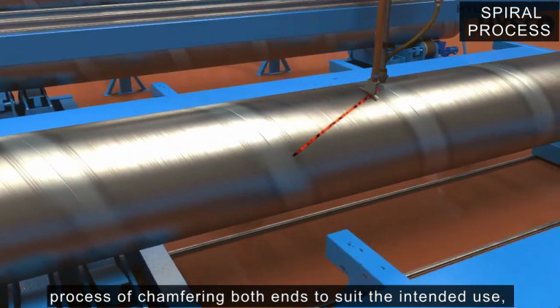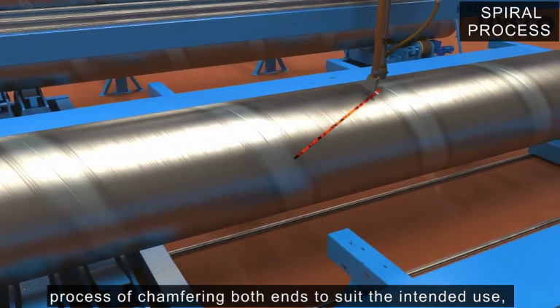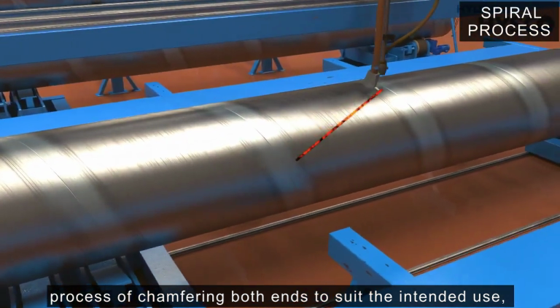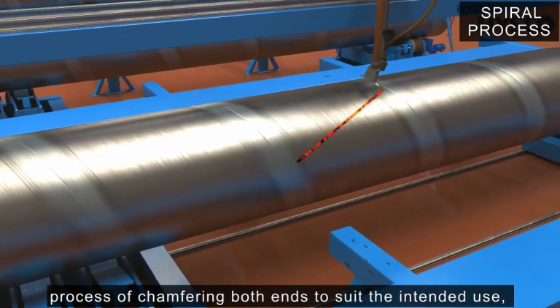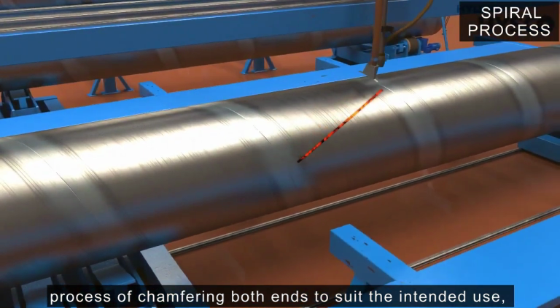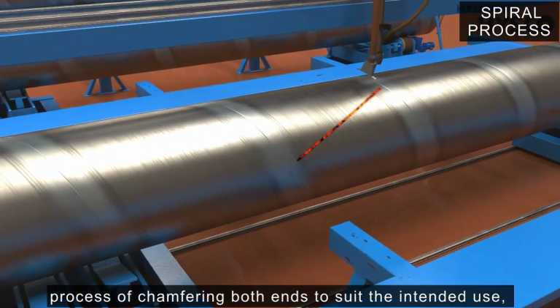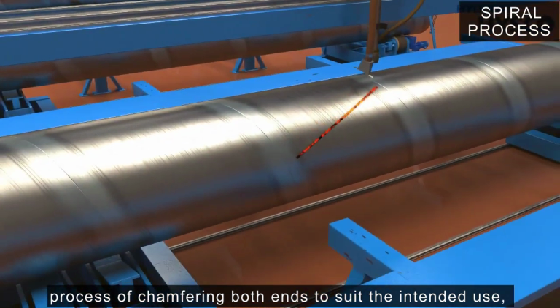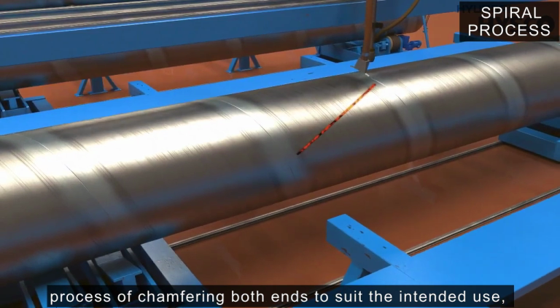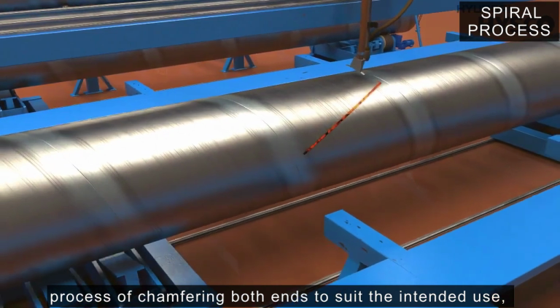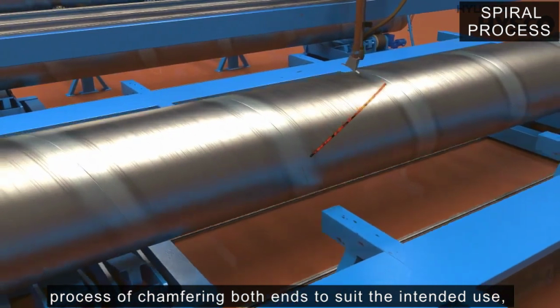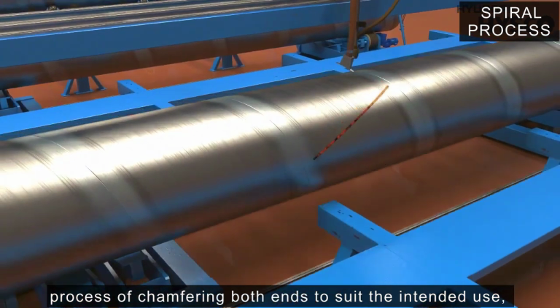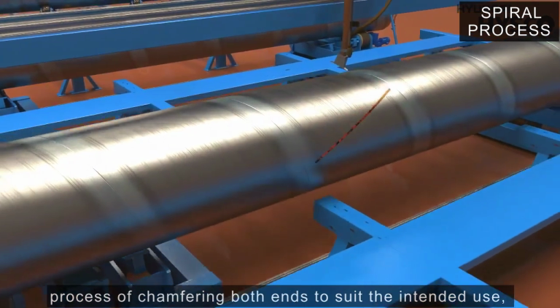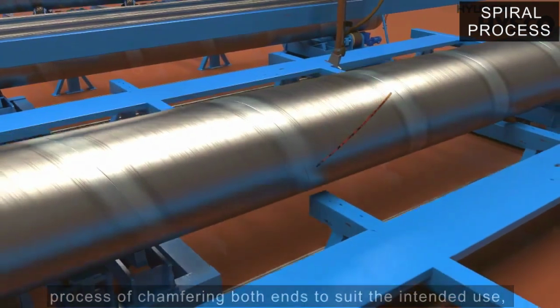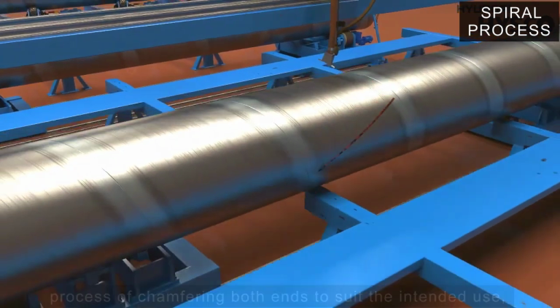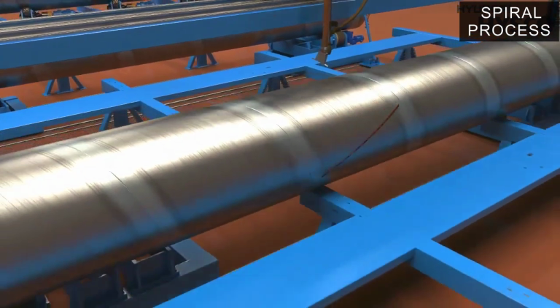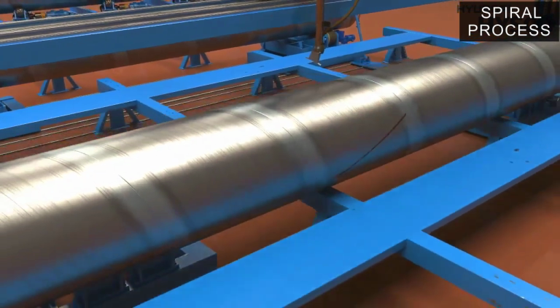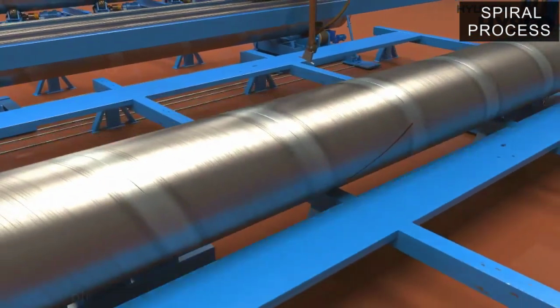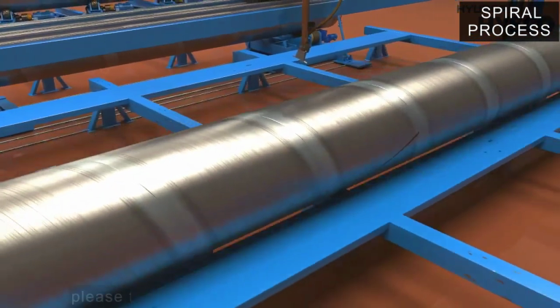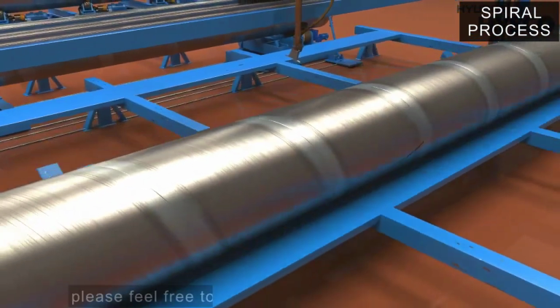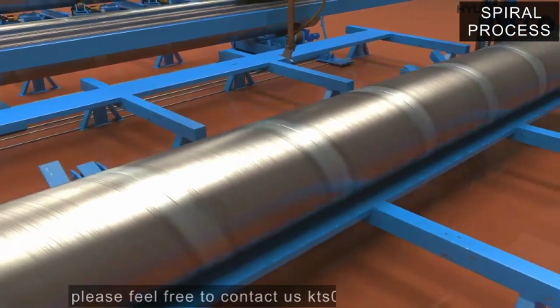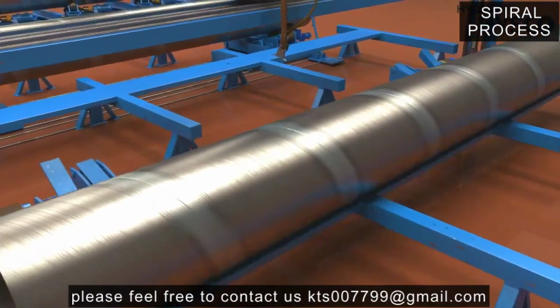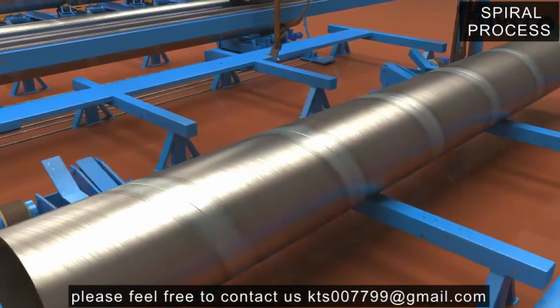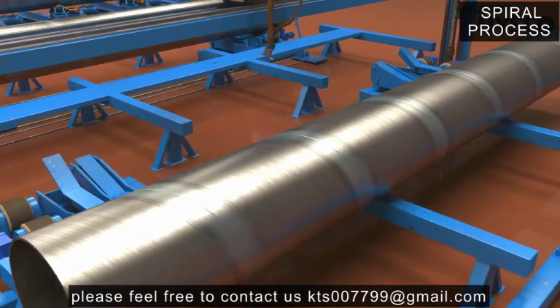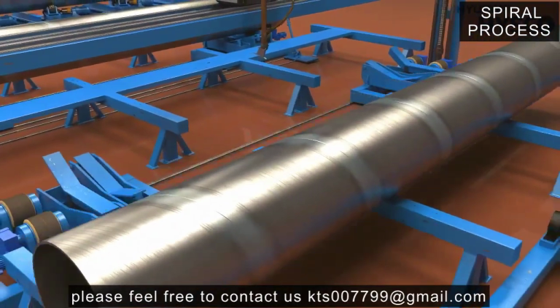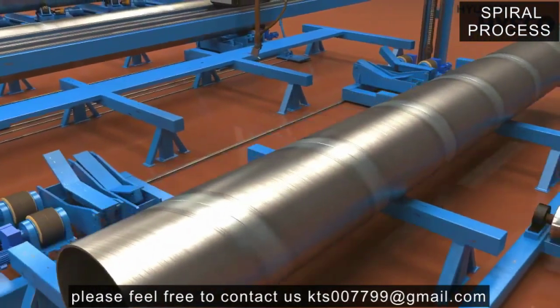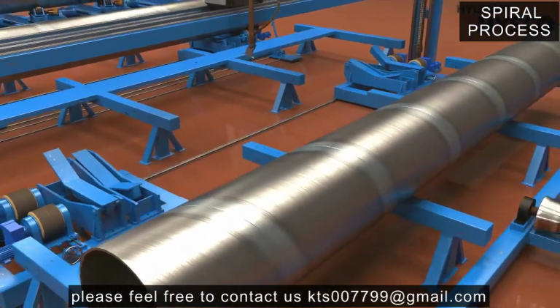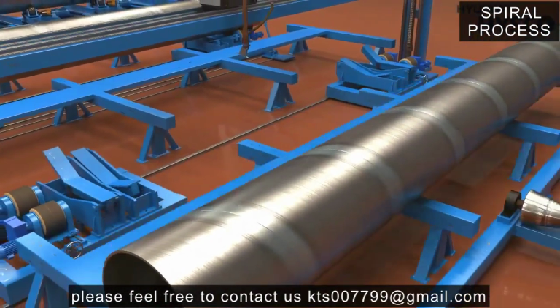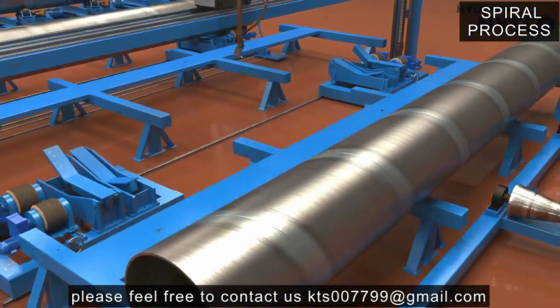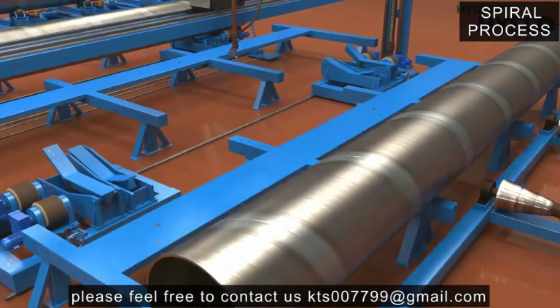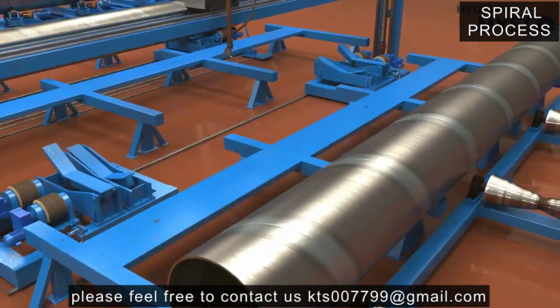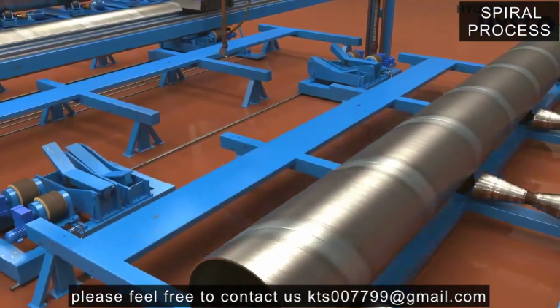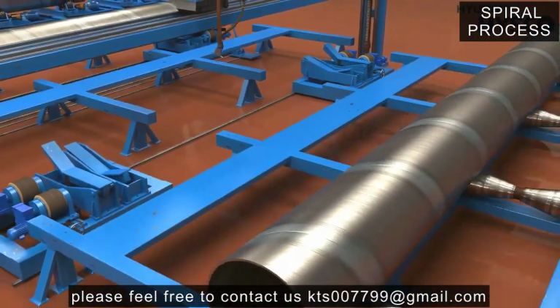Finally, the completed pipe goes through marking and inspection before being shipped.